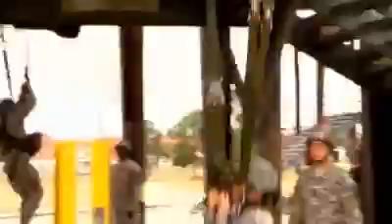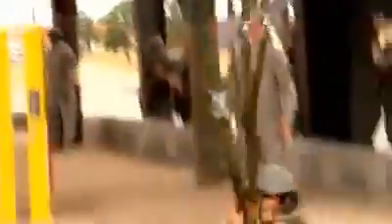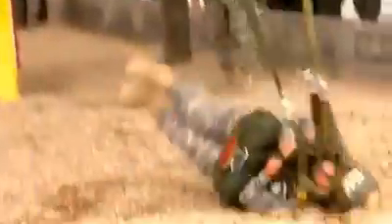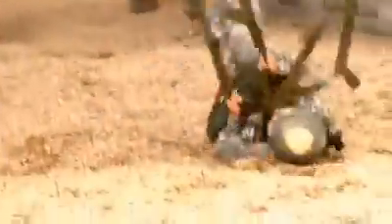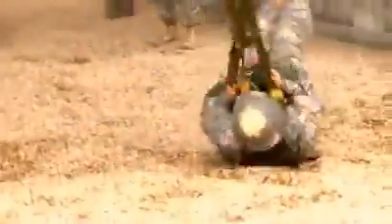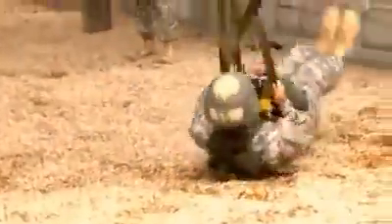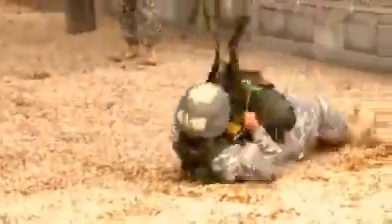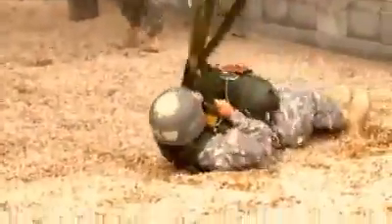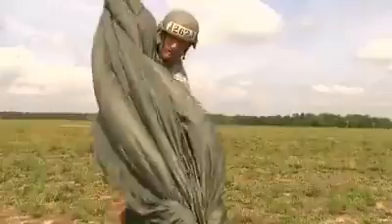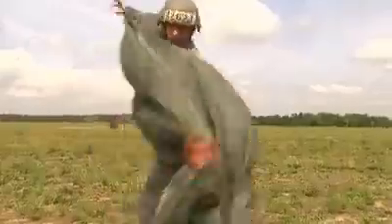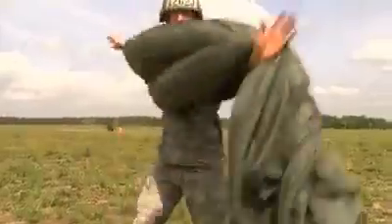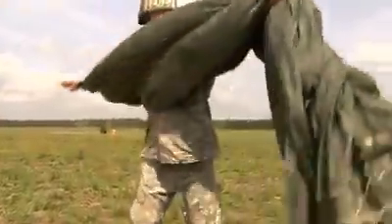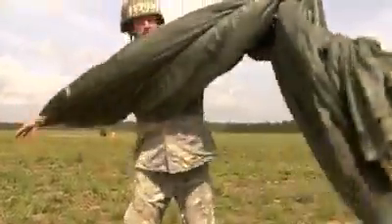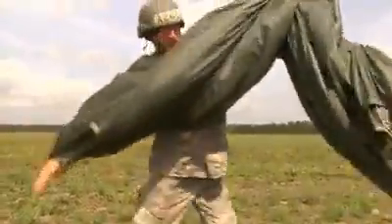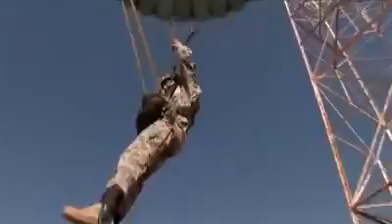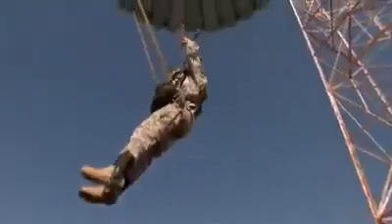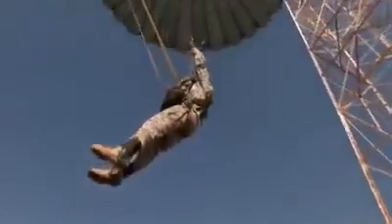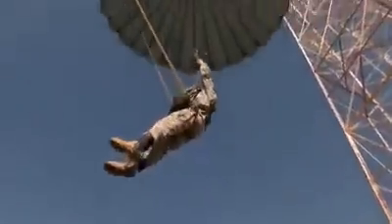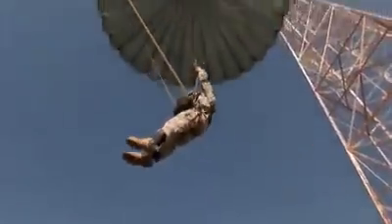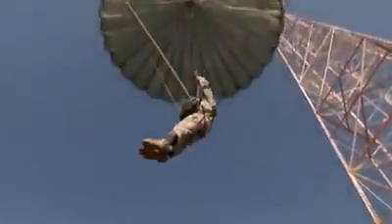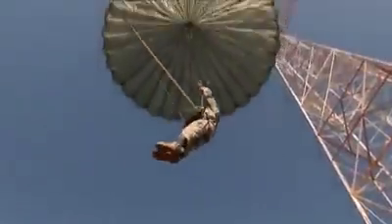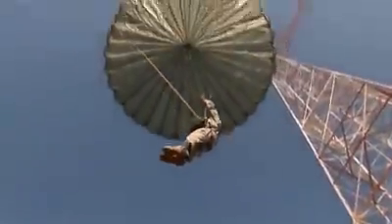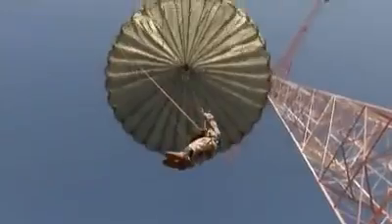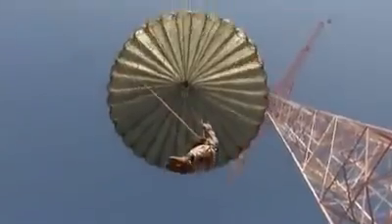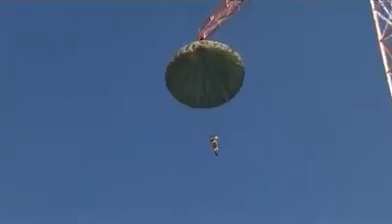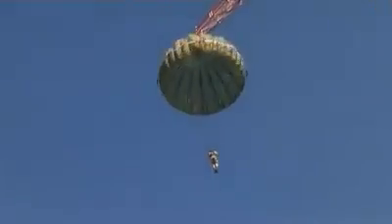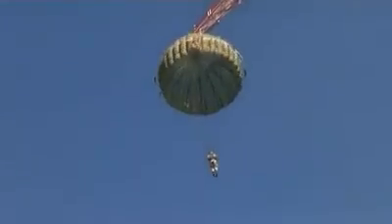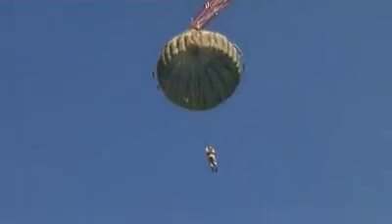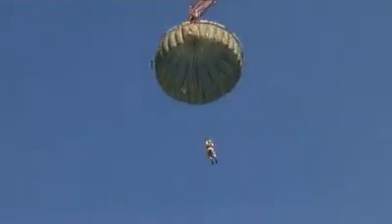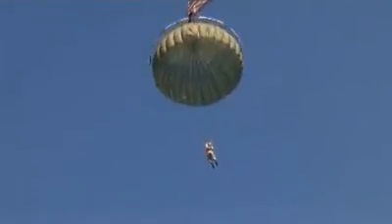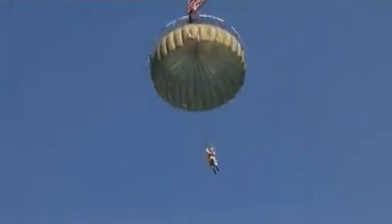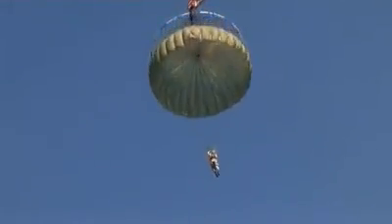After landing and release practice and the recovery of your equipment comes the big challenge: jumping from the 250-foot tower.